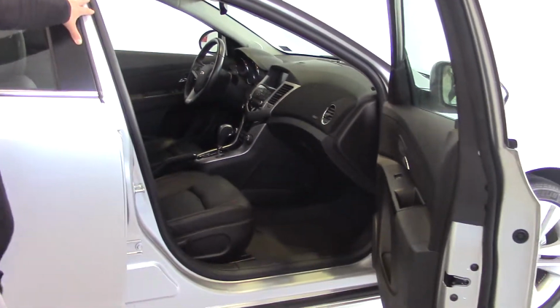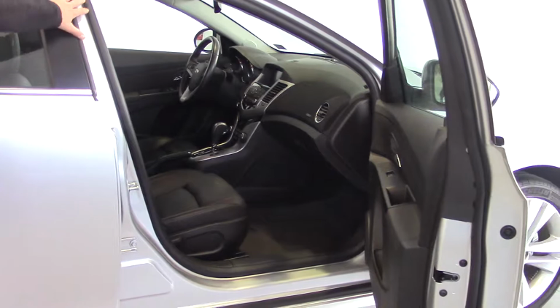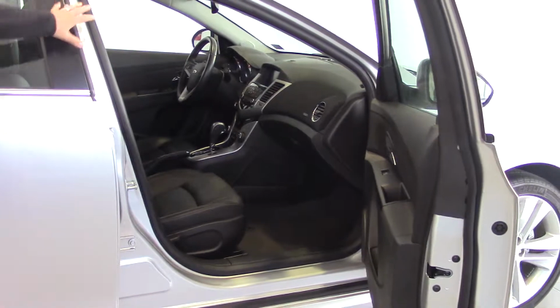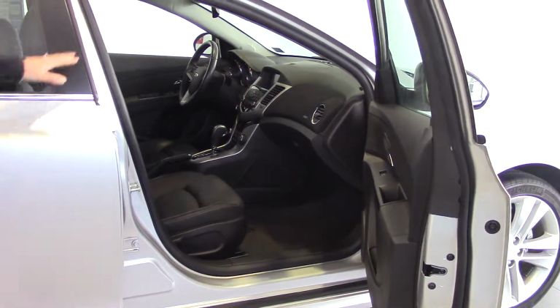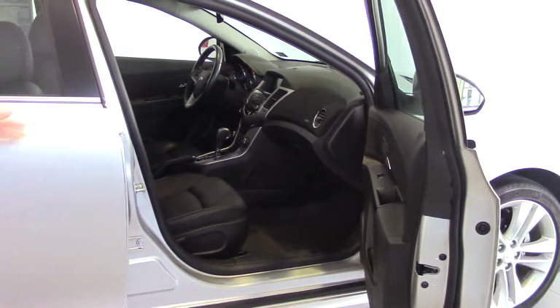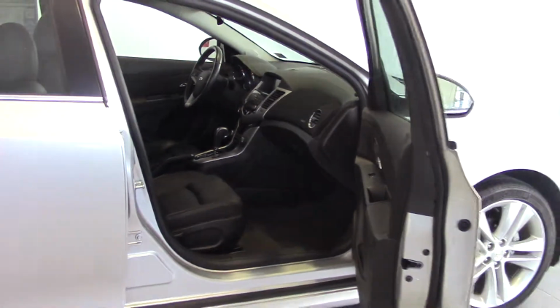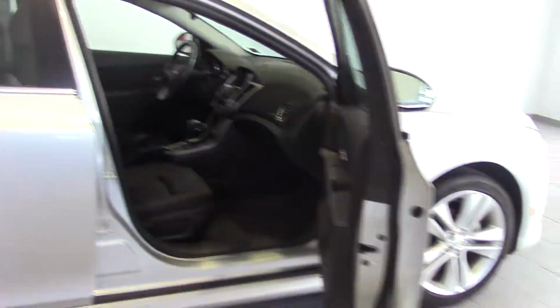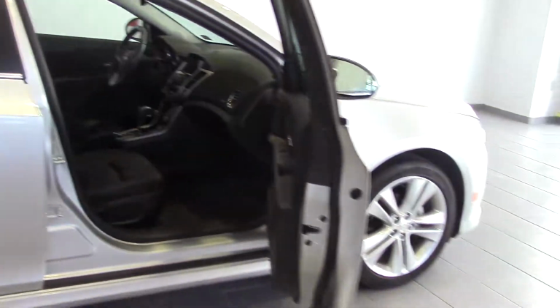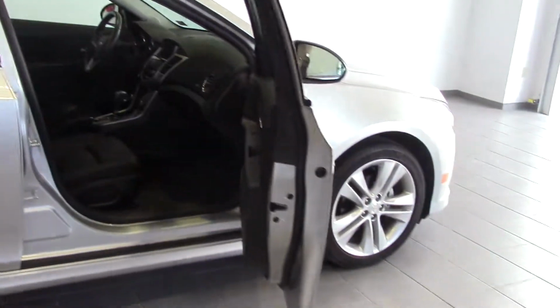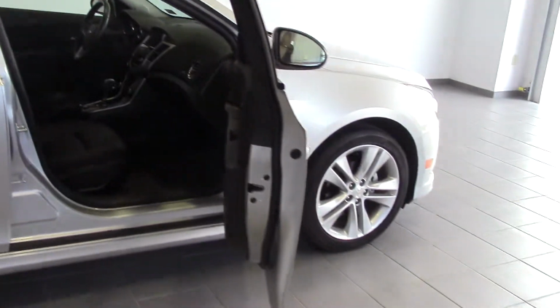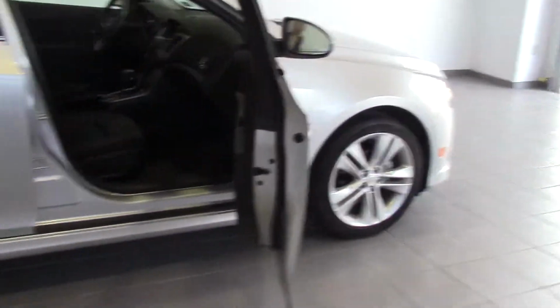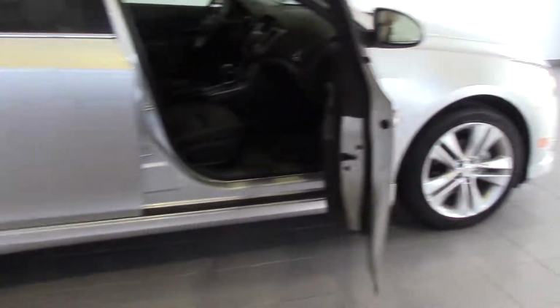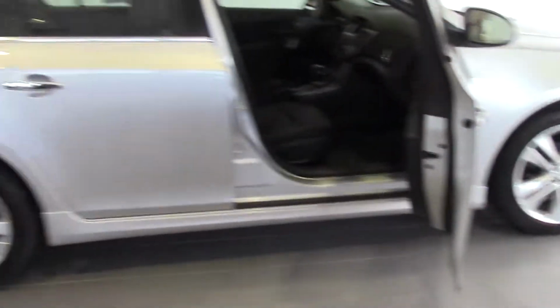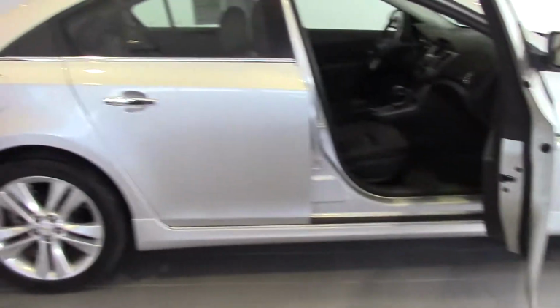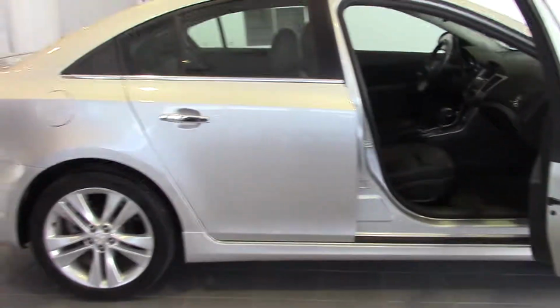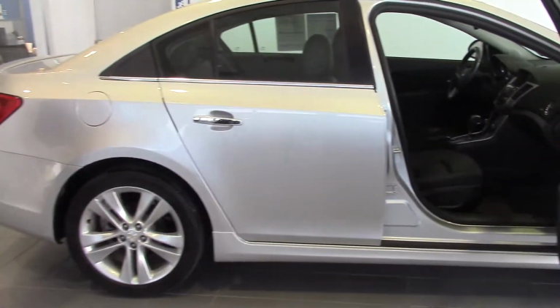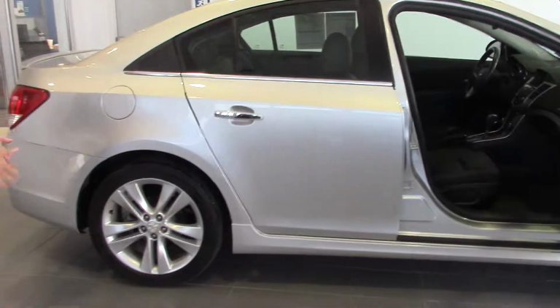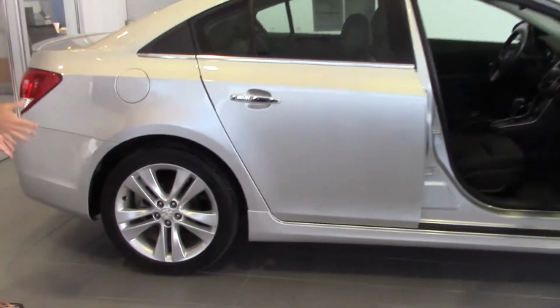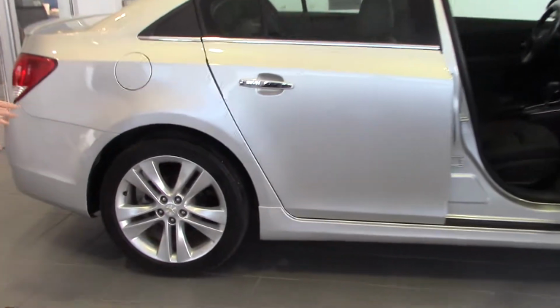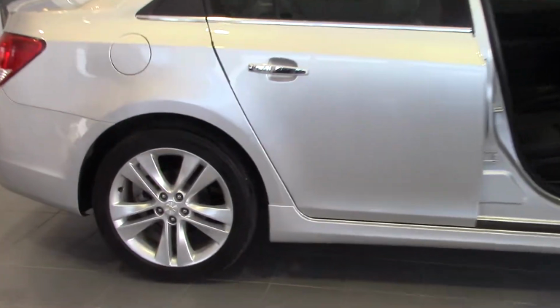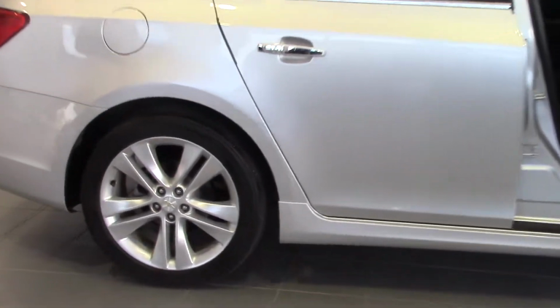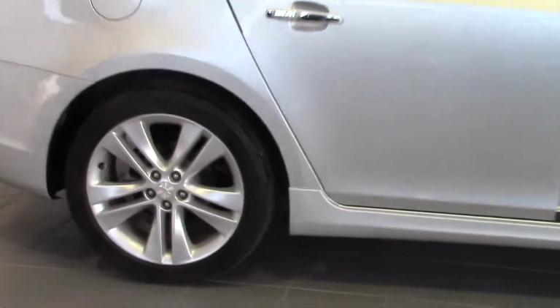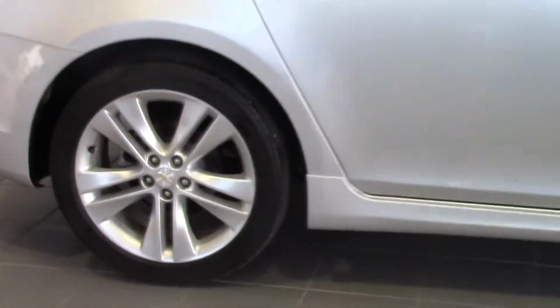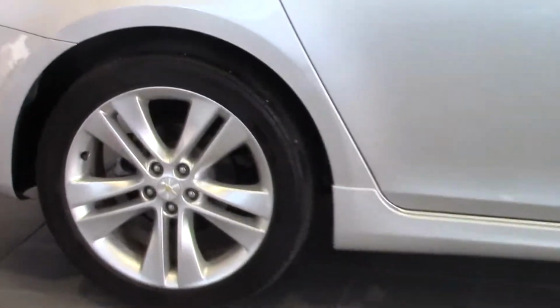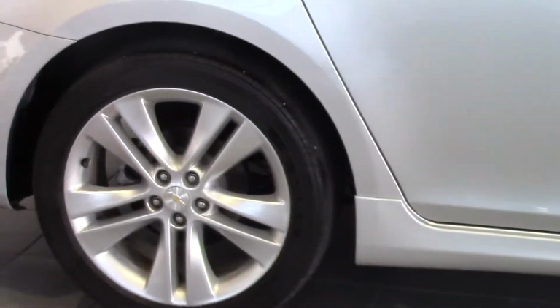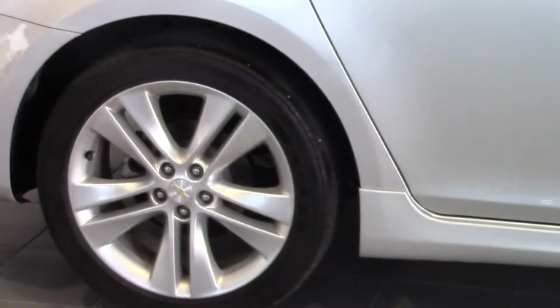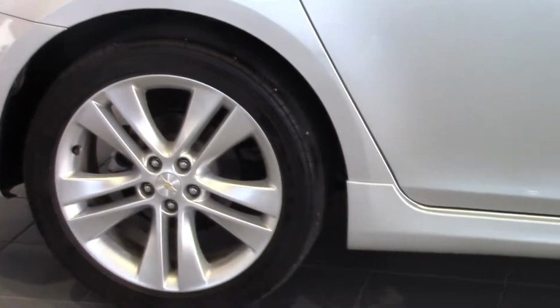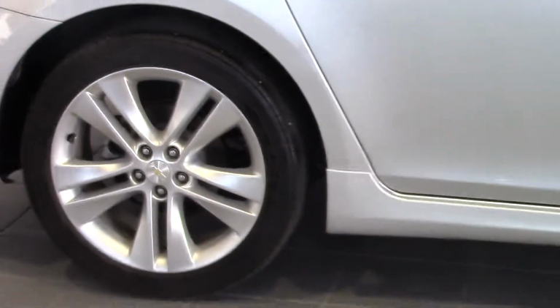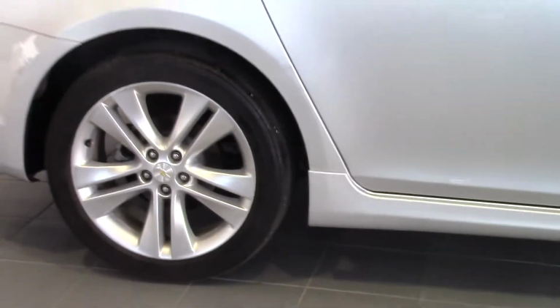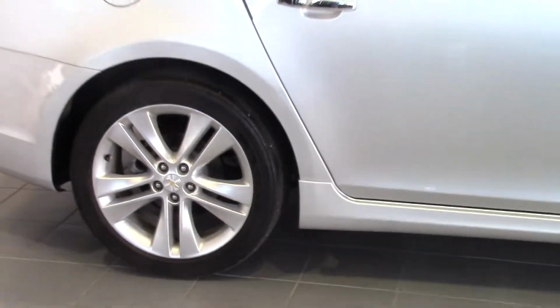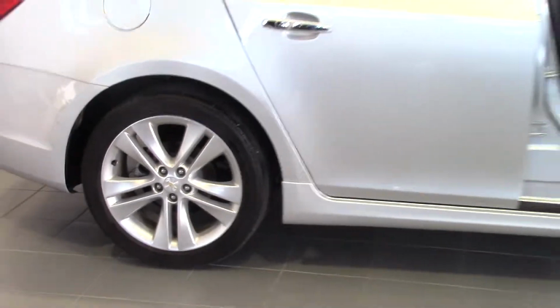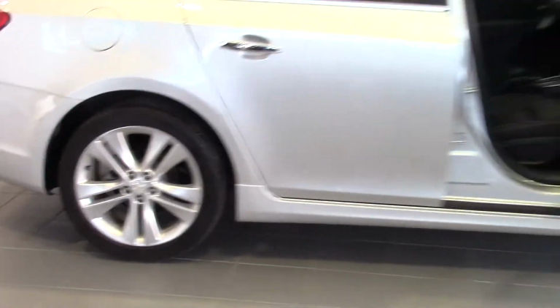18 inch beautiful alloy wheels, smart entry, push to start.